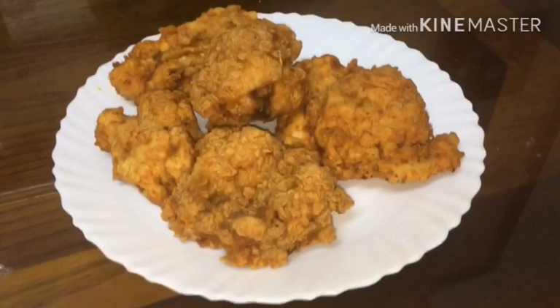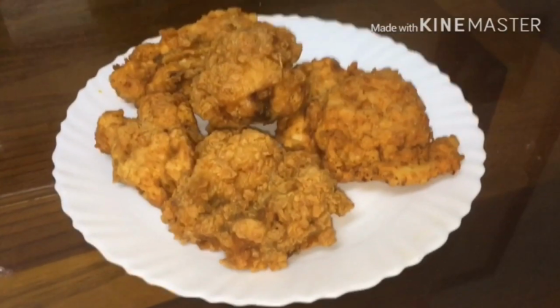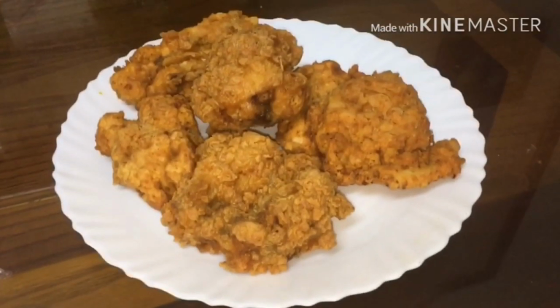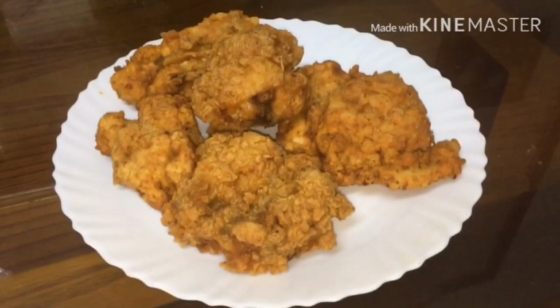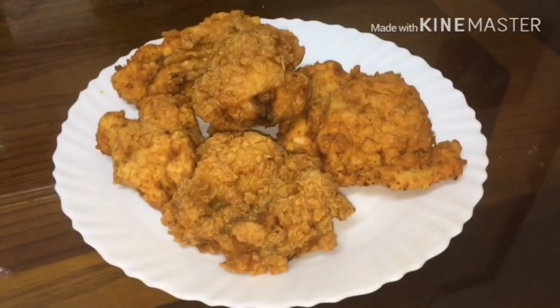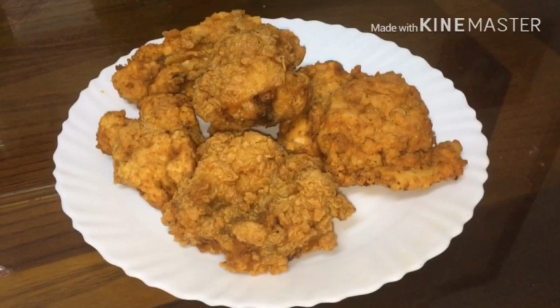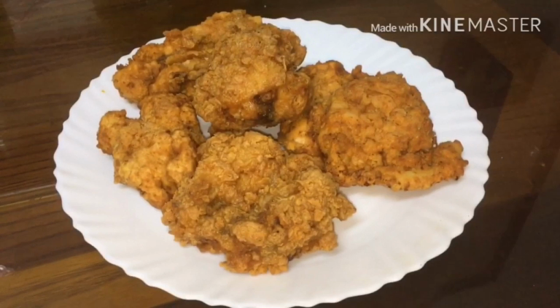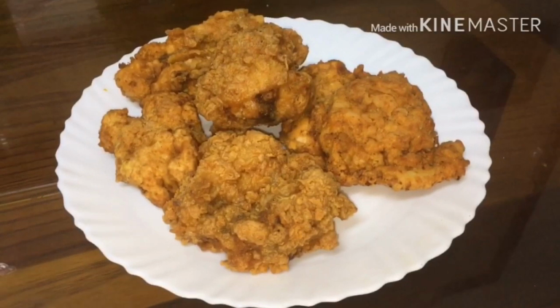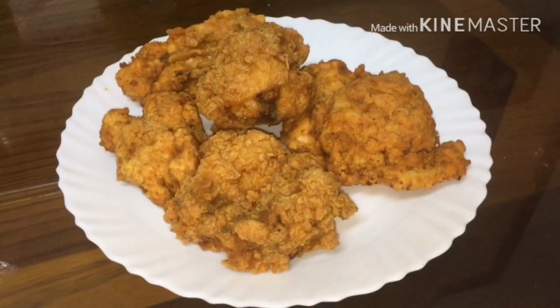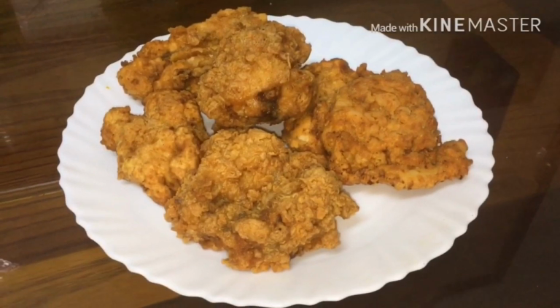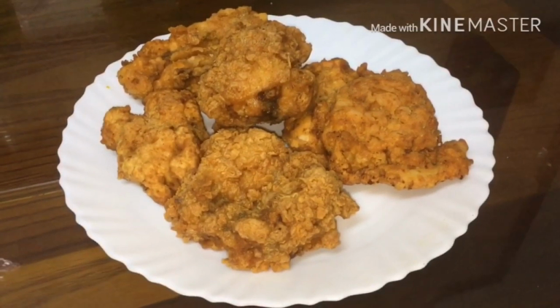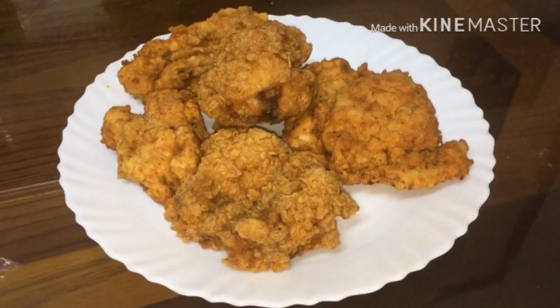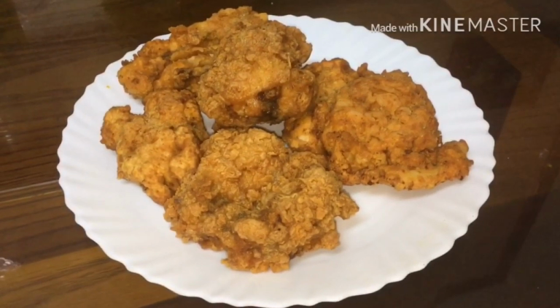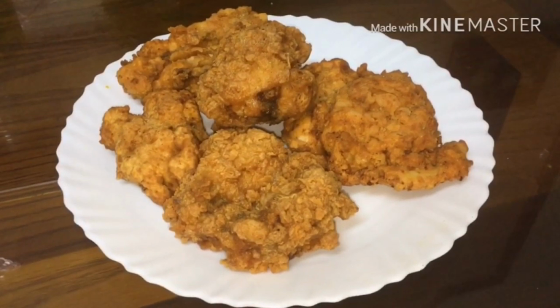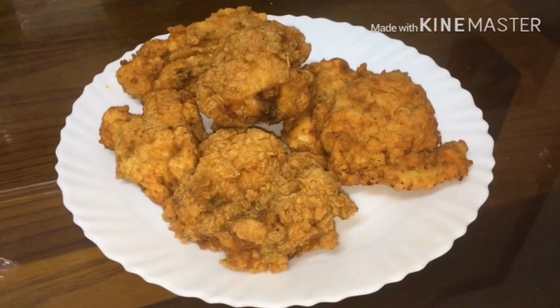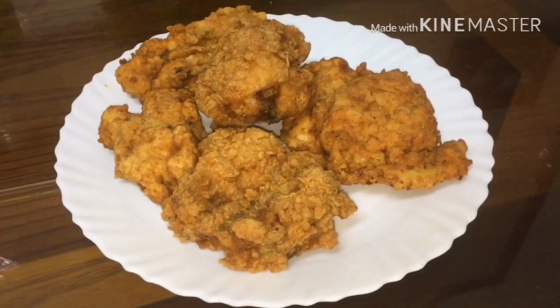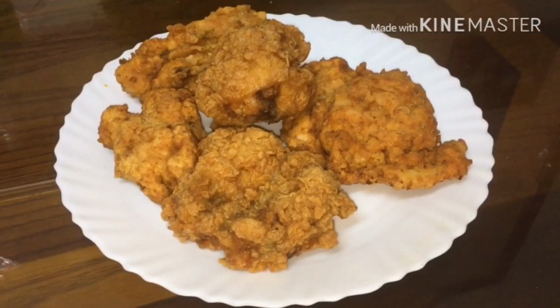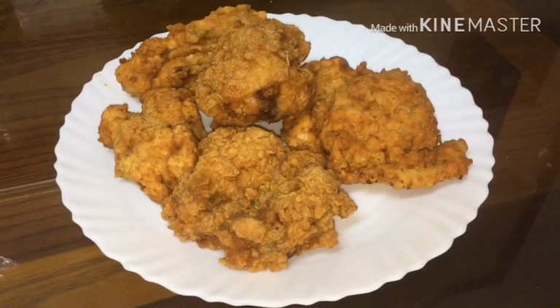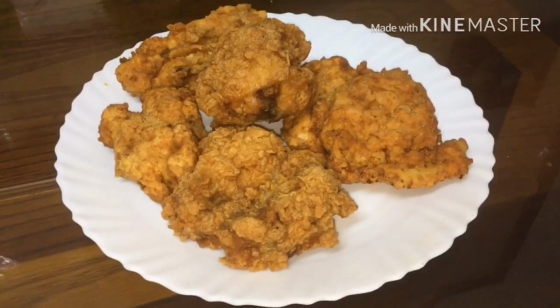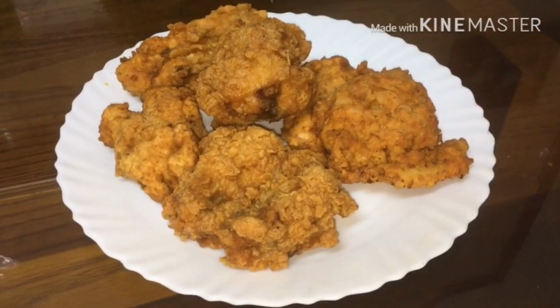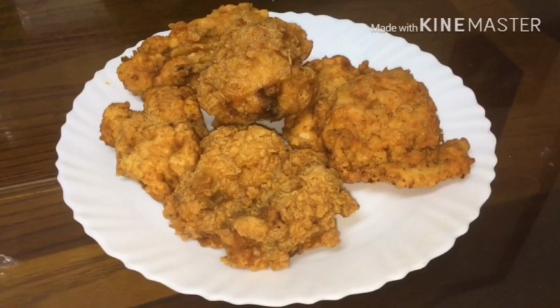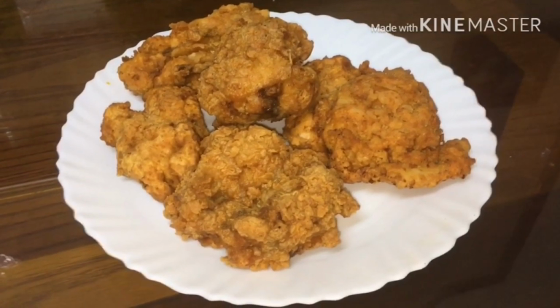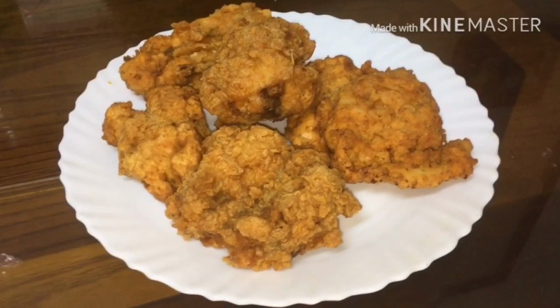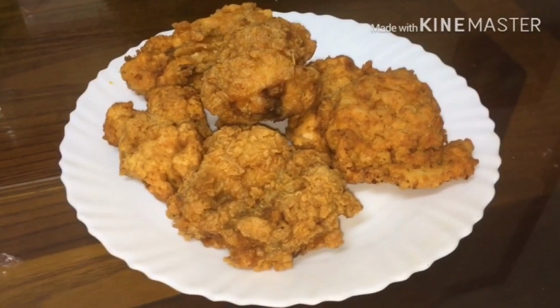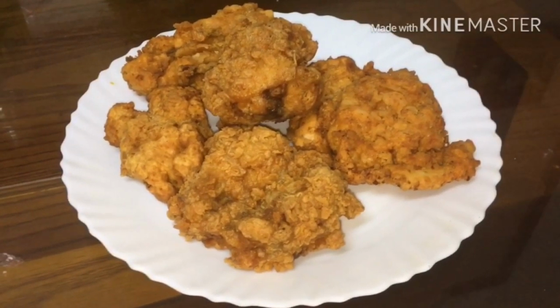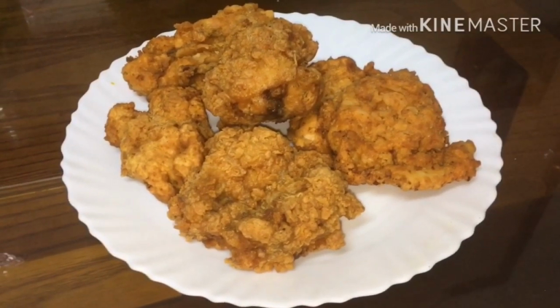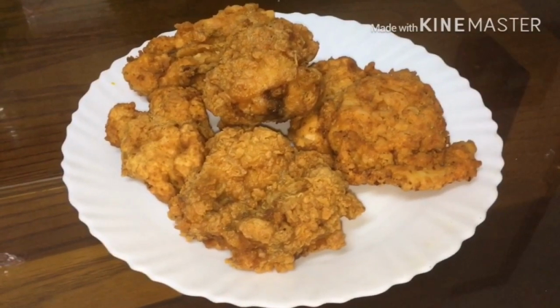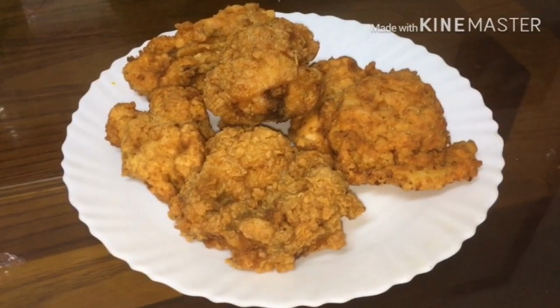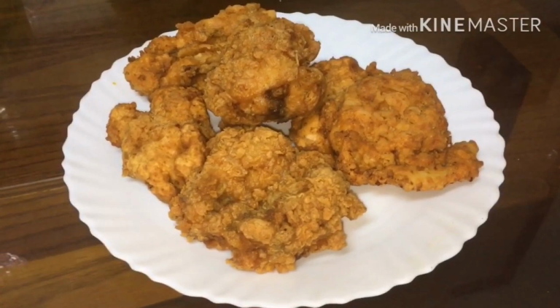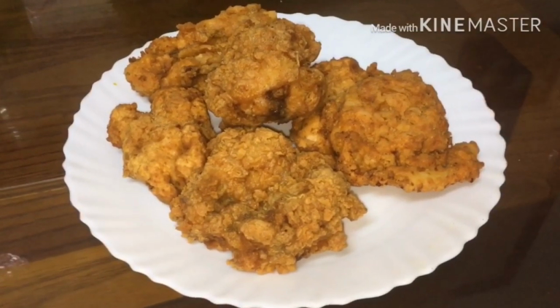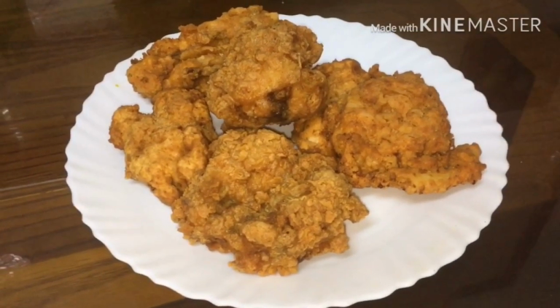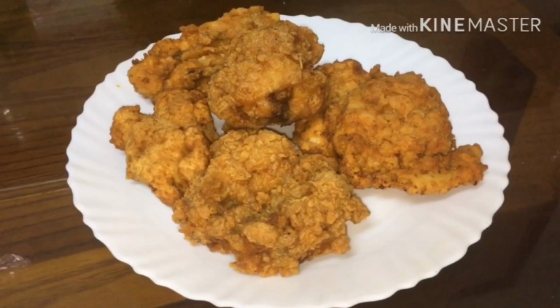Hi friends, welcome back to Tasty Fits. Today we are going to make KFC chicken.